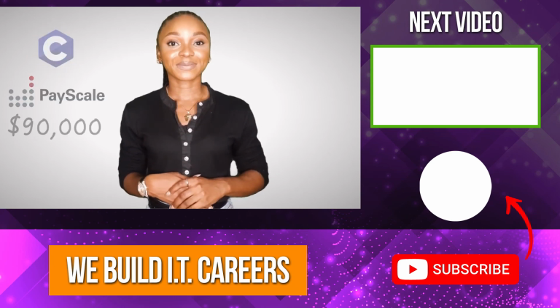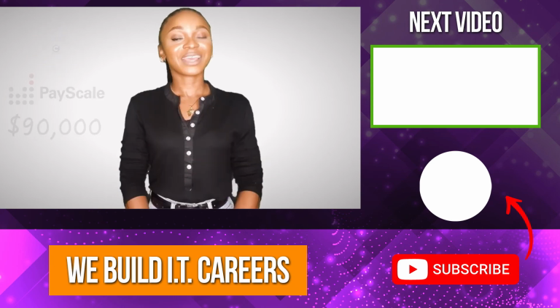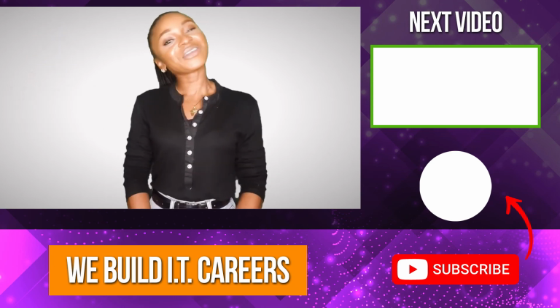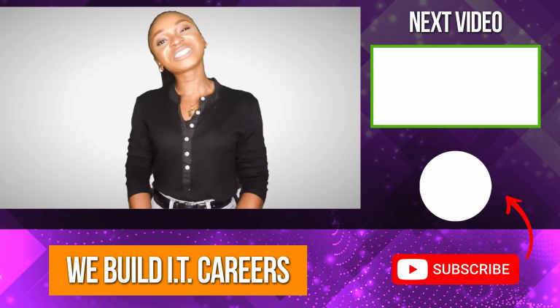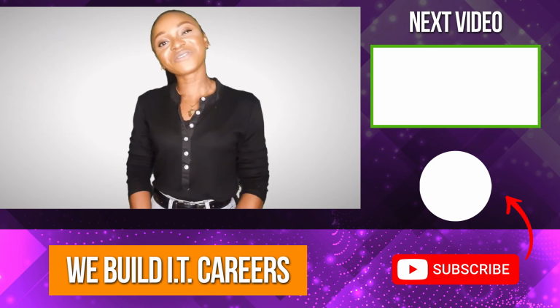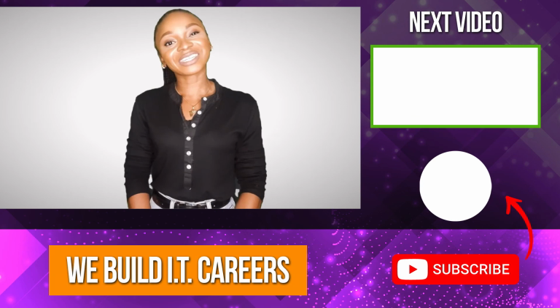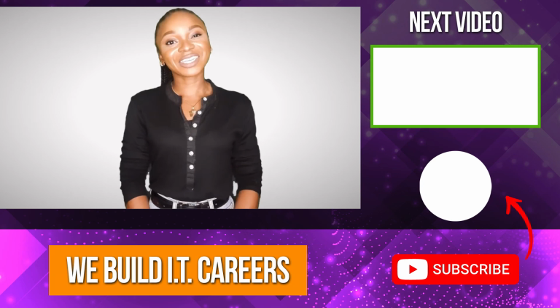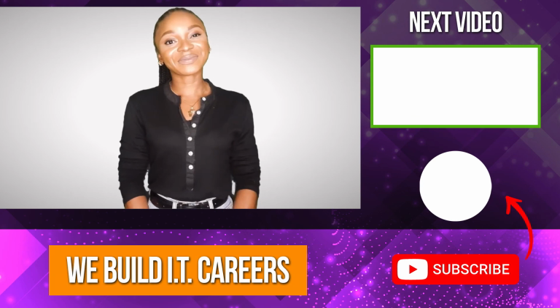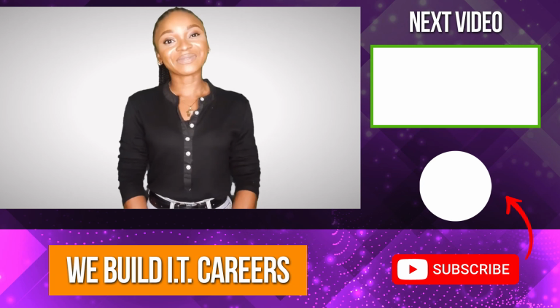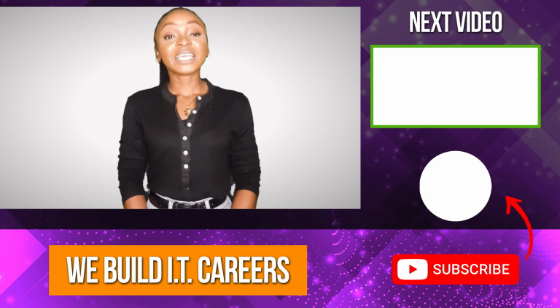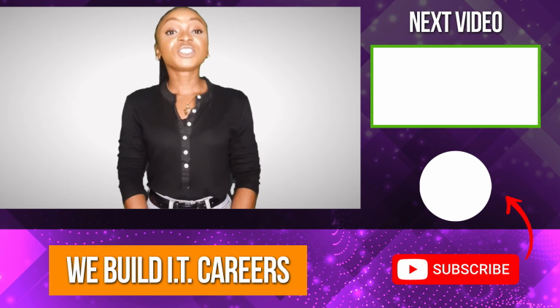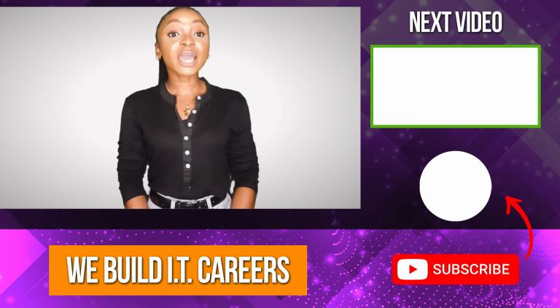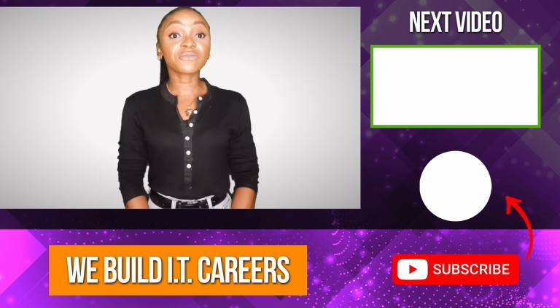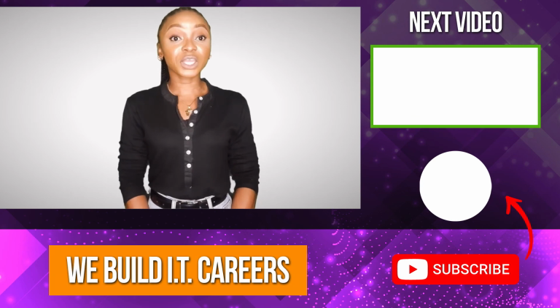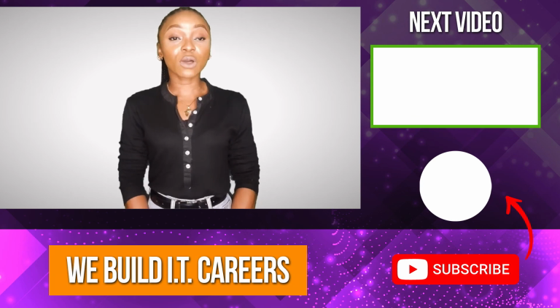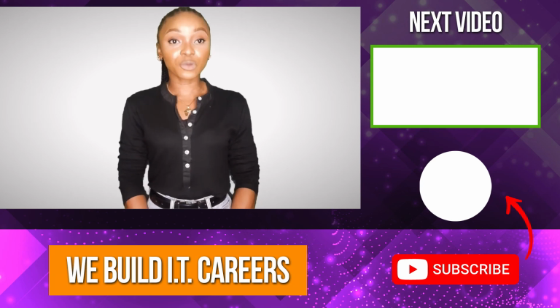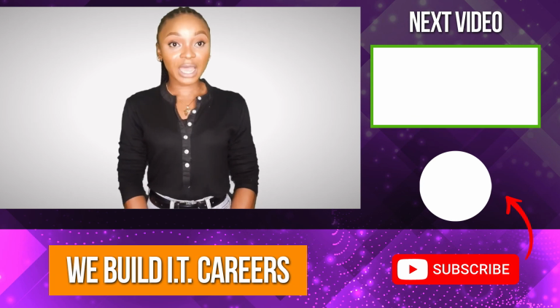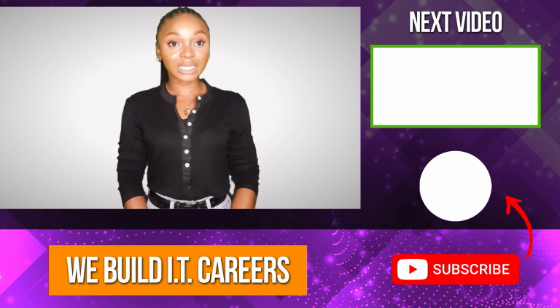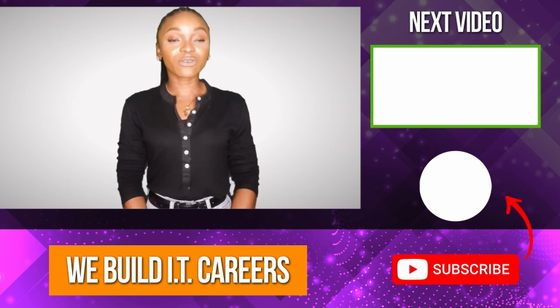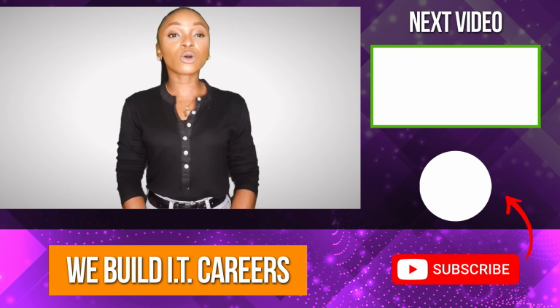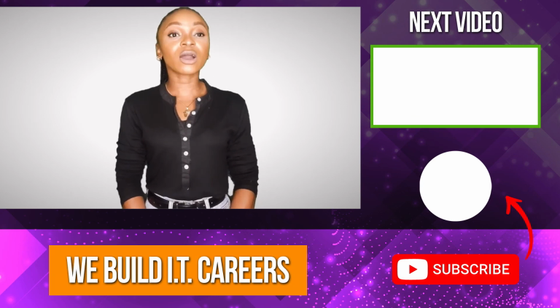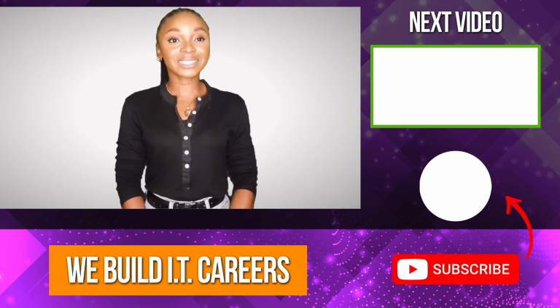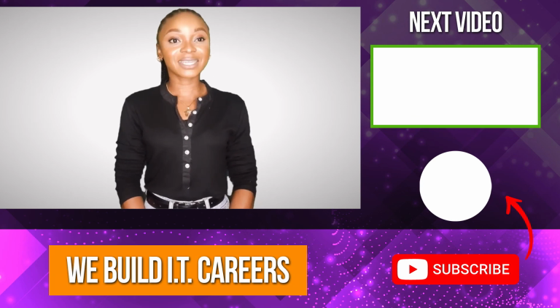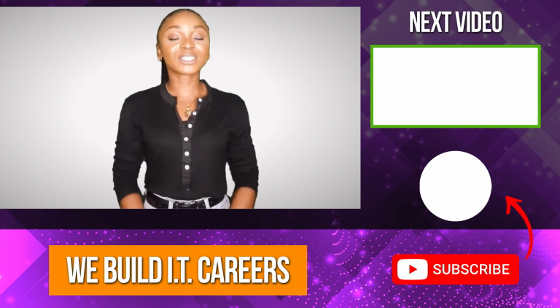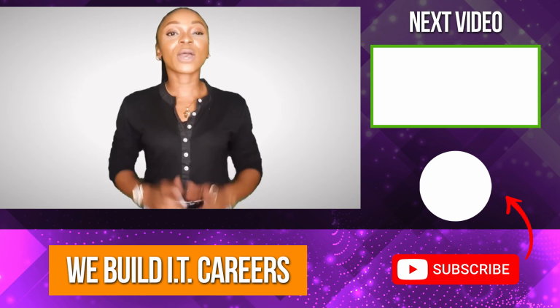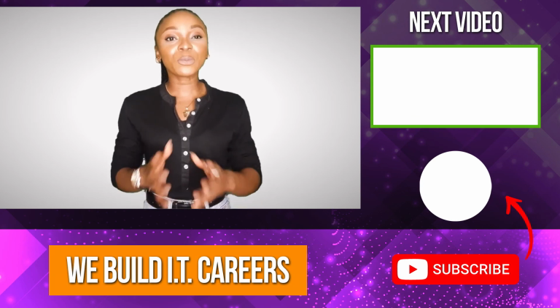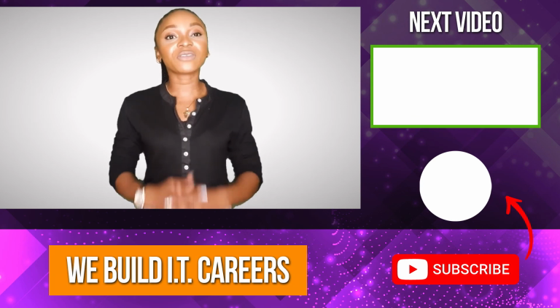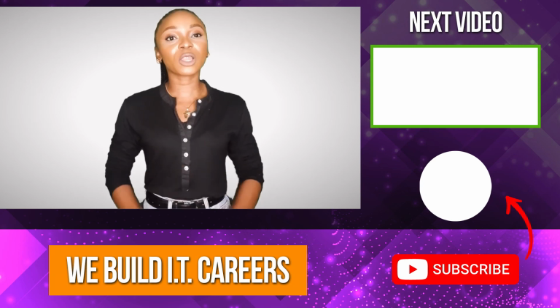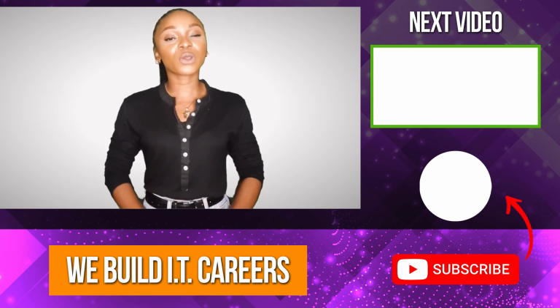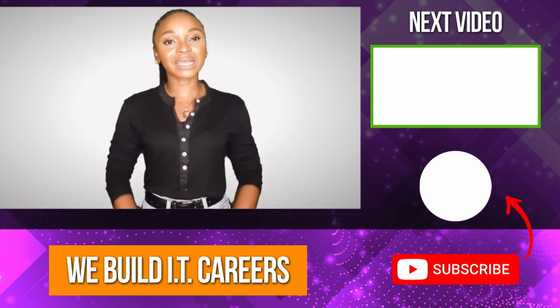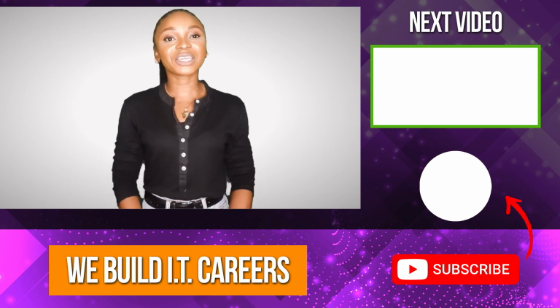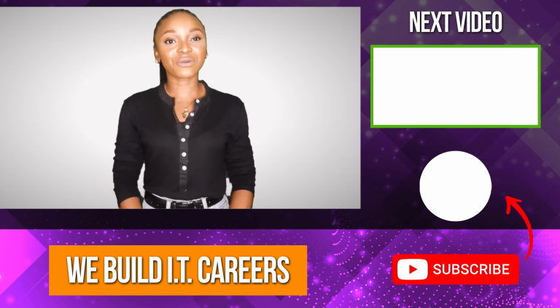Thanks for watching. Check out the video on the right for more content to help you develop your IT career.